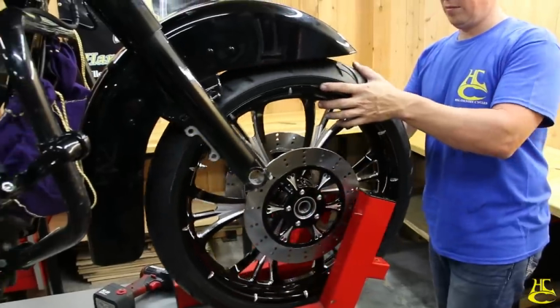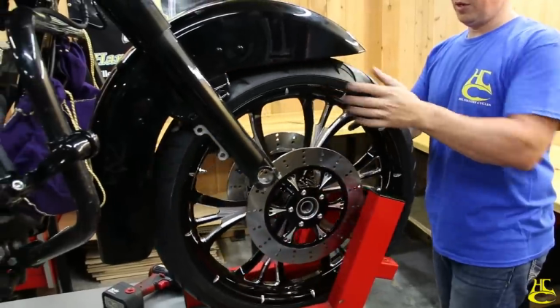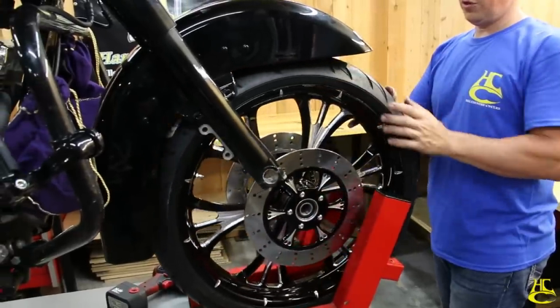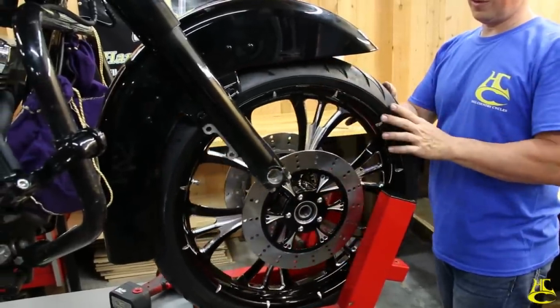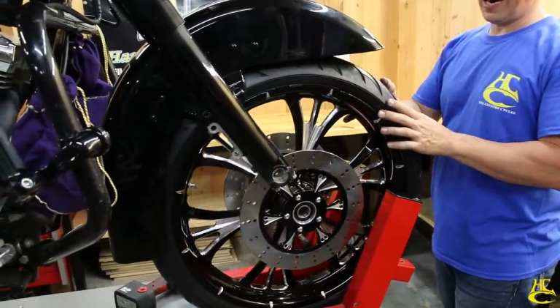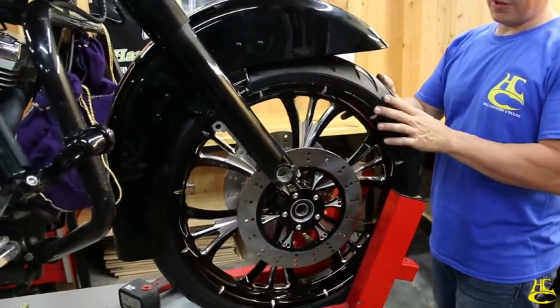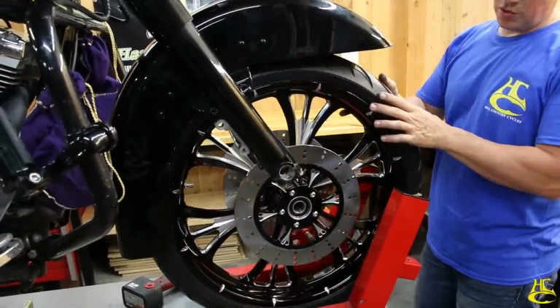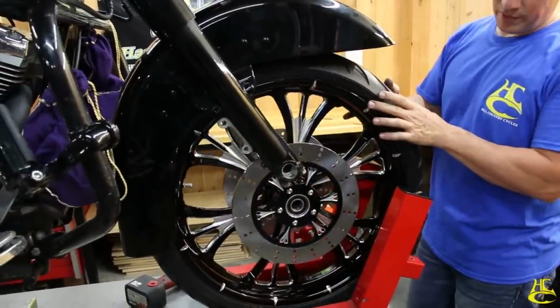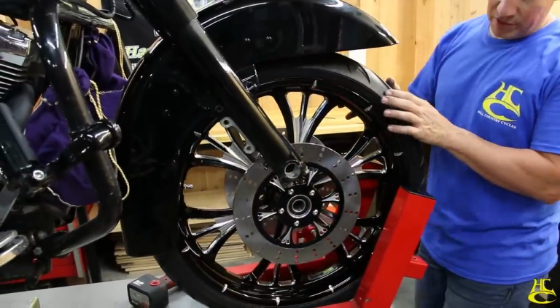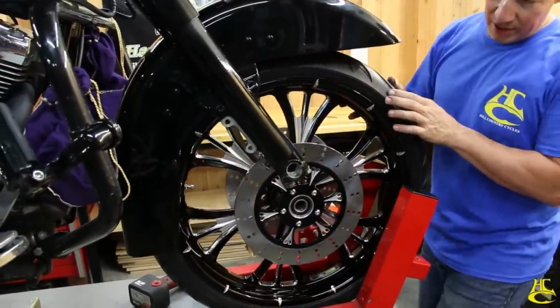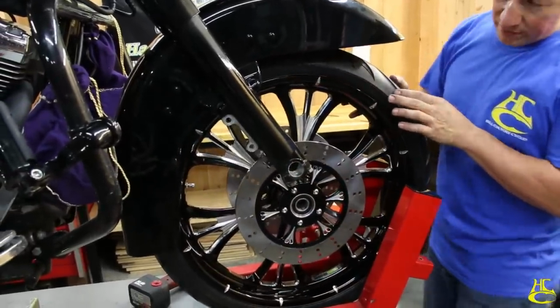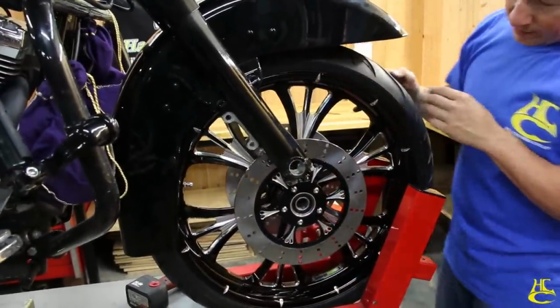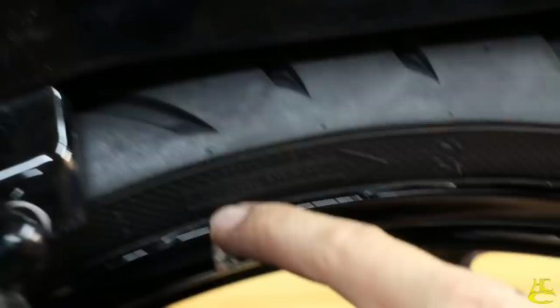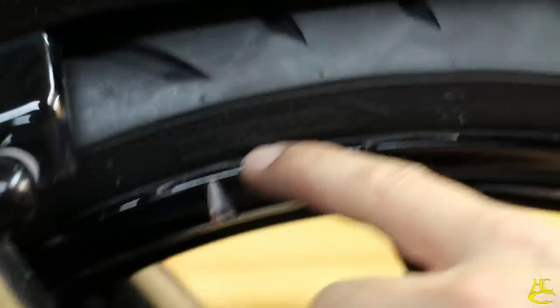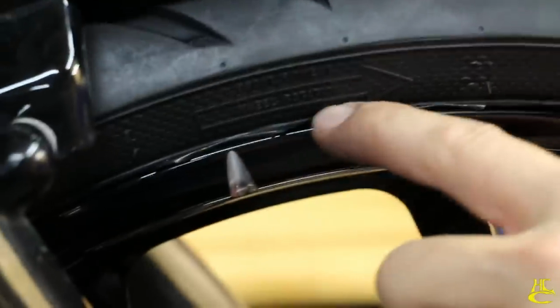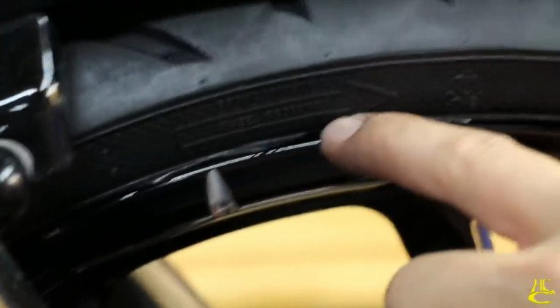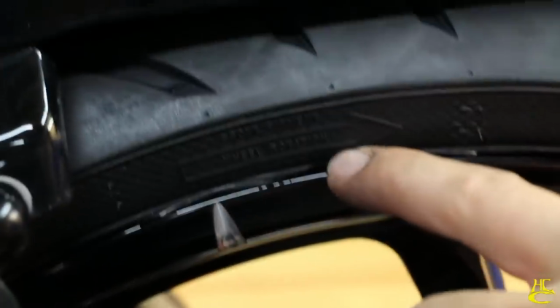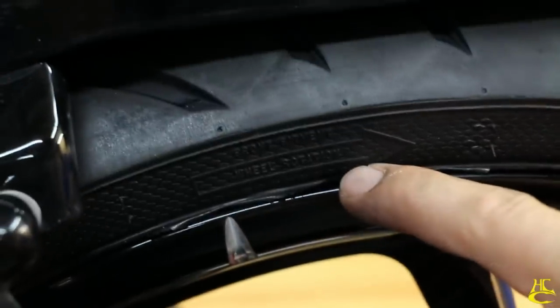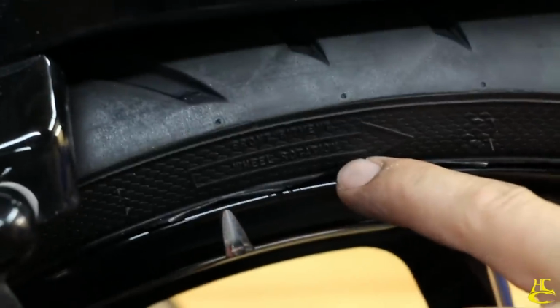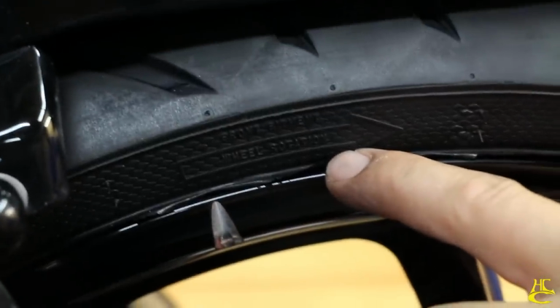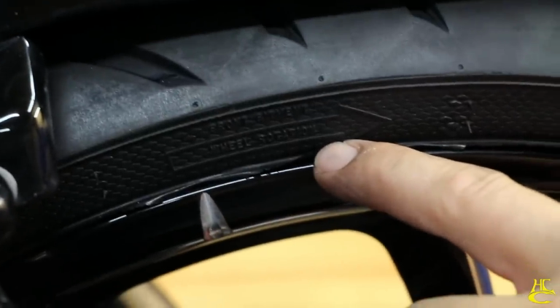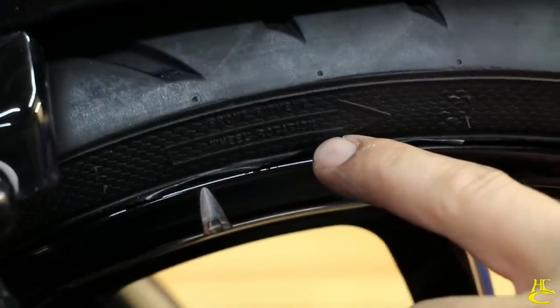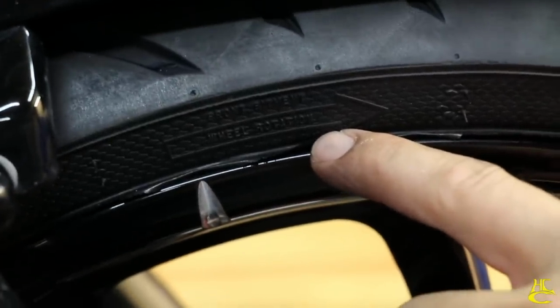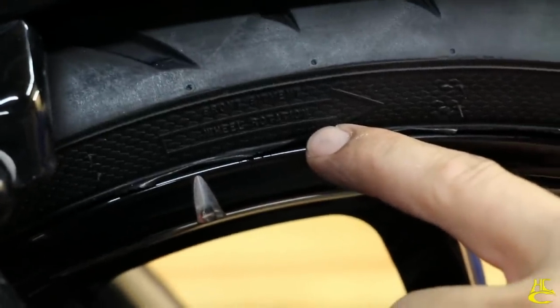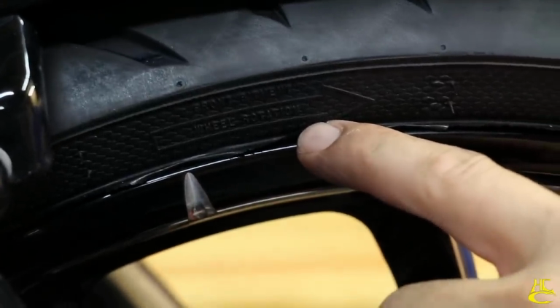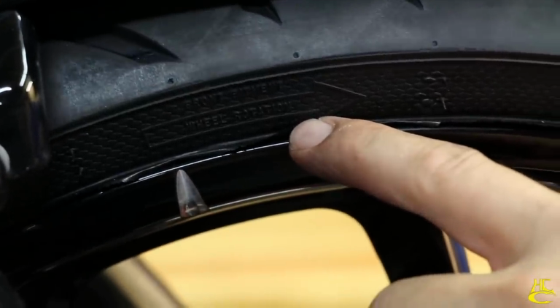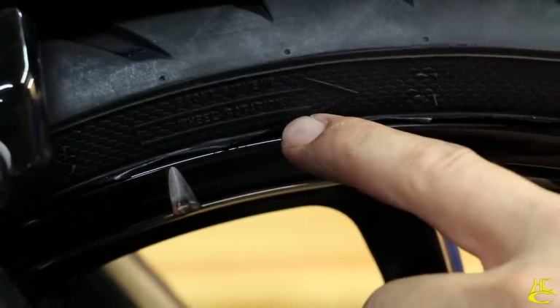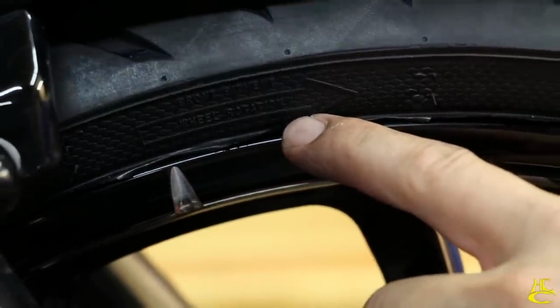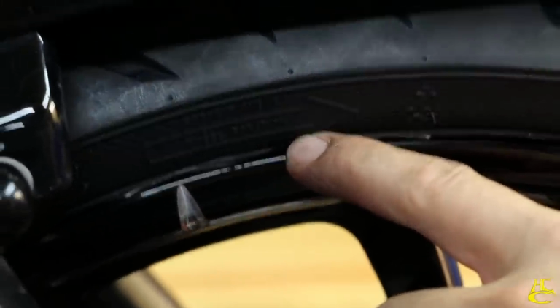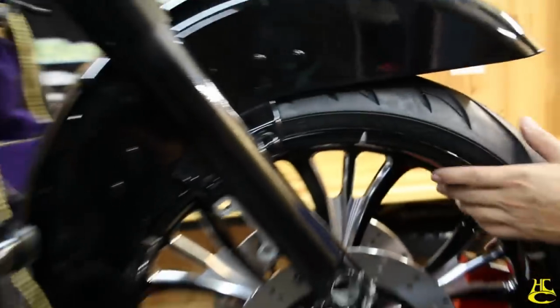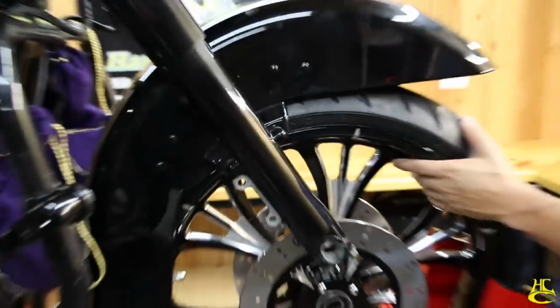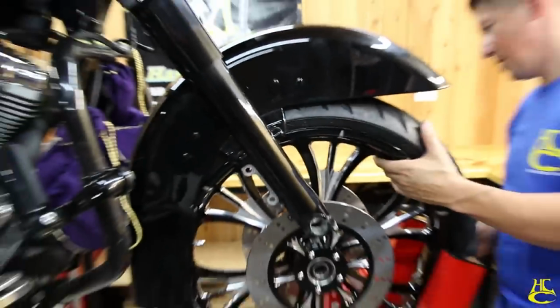Be sure your tire is going the right direction — there's usually an arrow on it. Make sure the arrow is going the right direction.